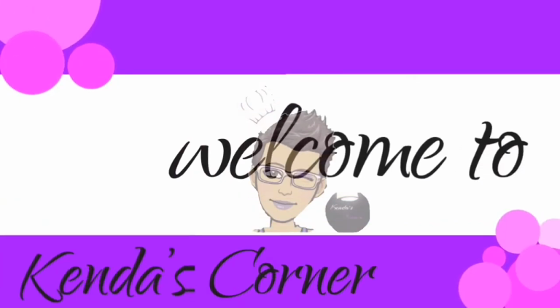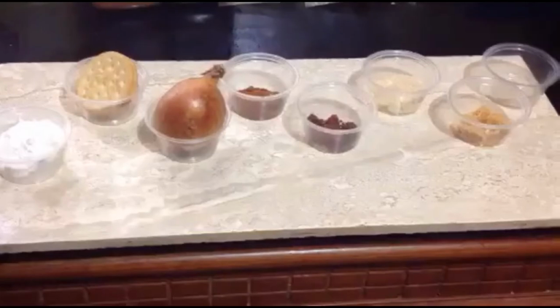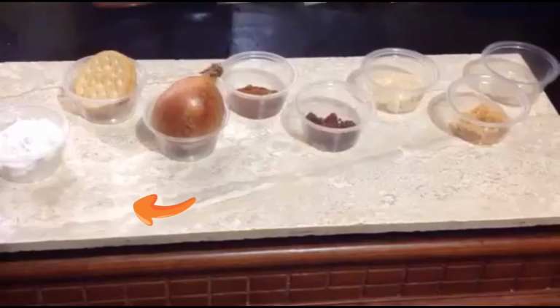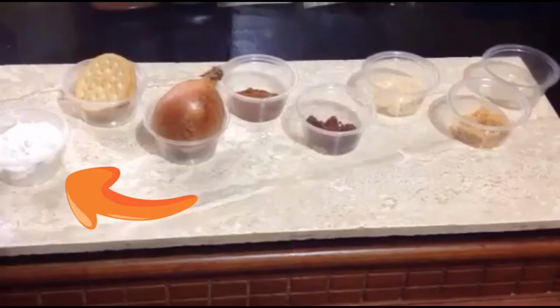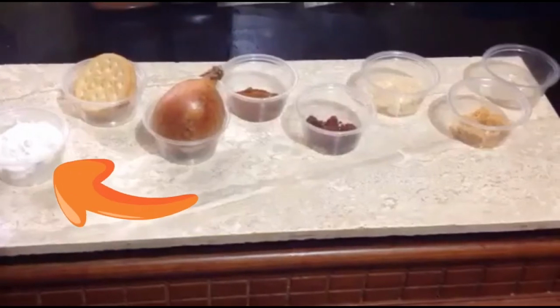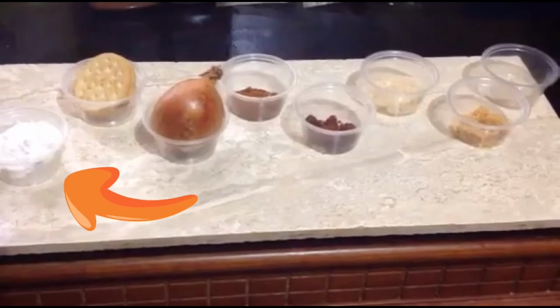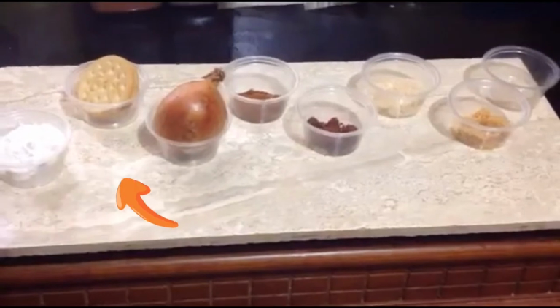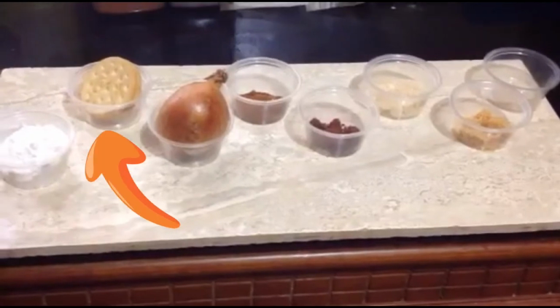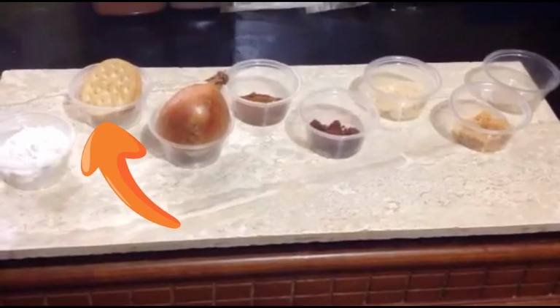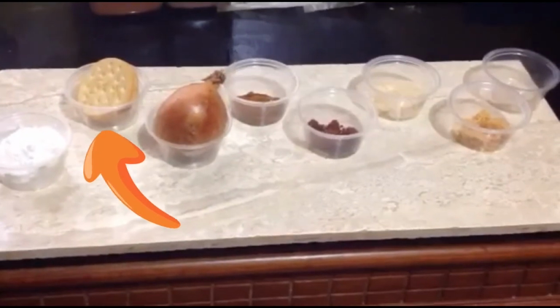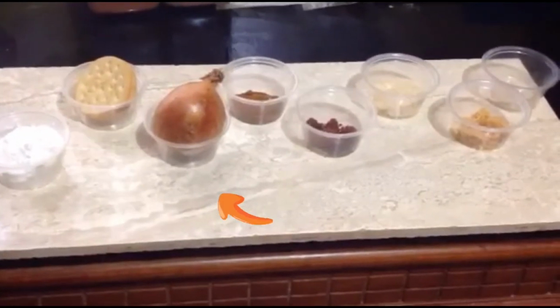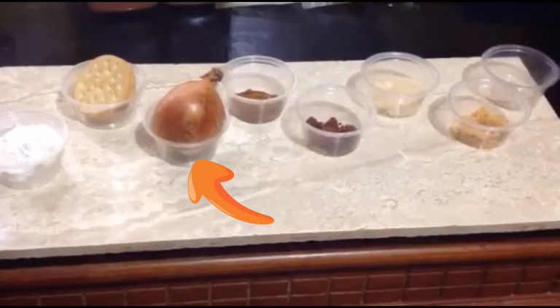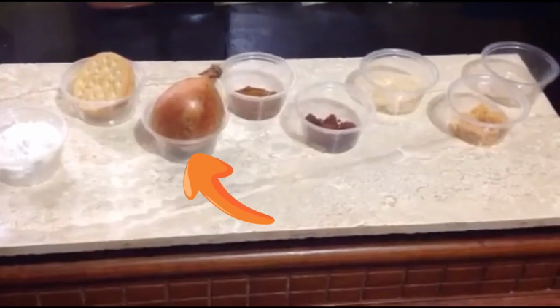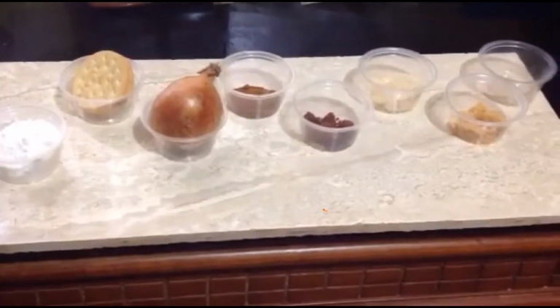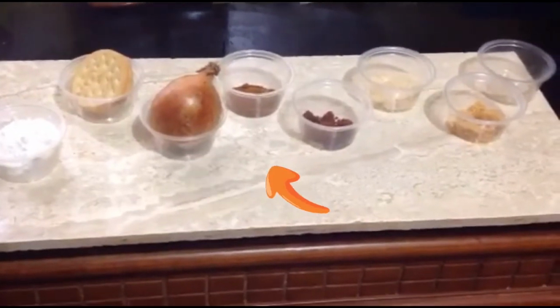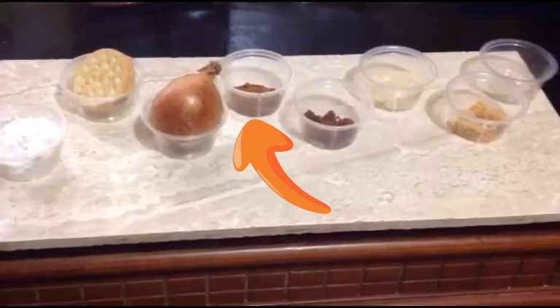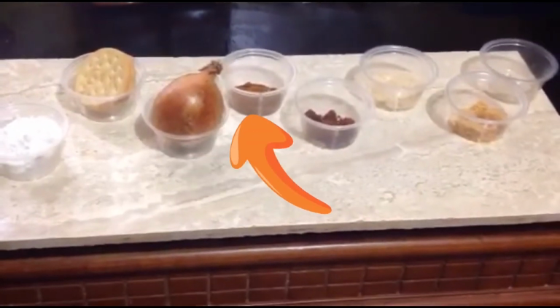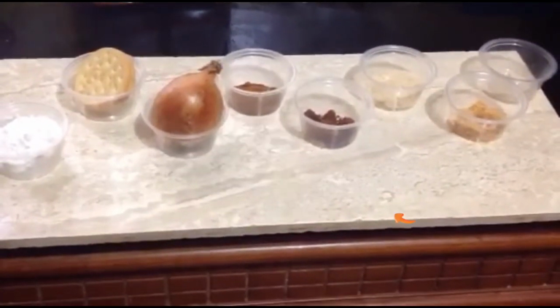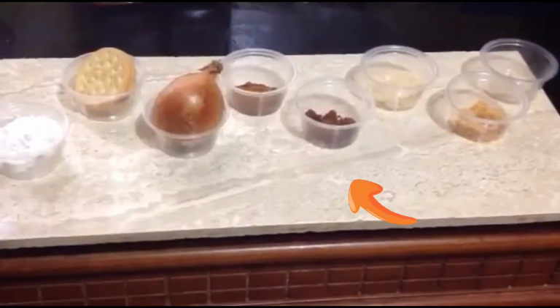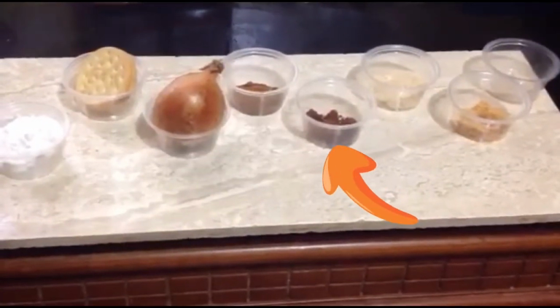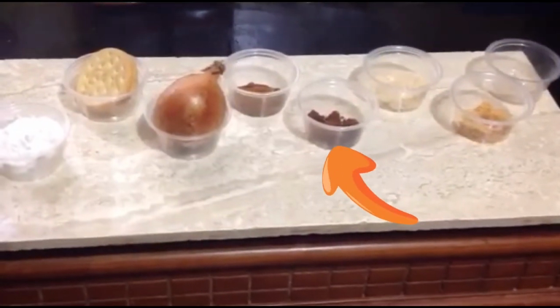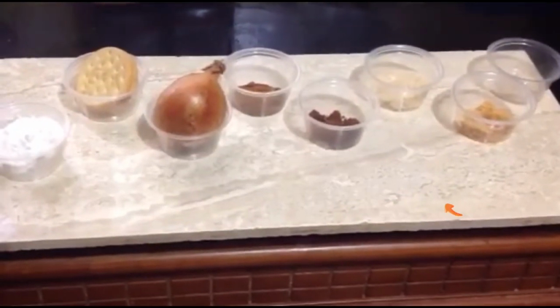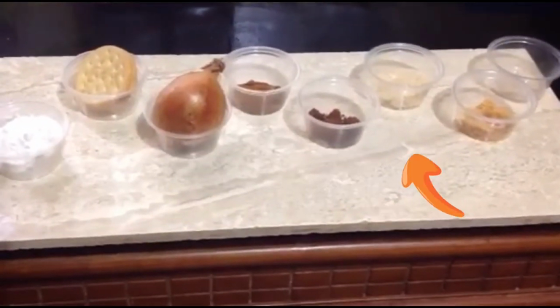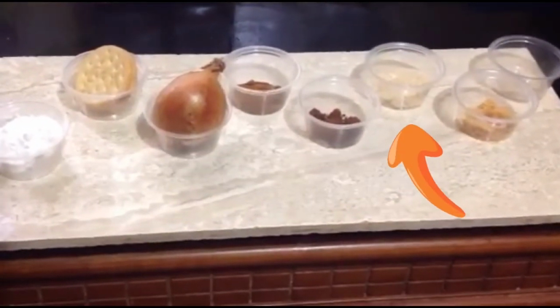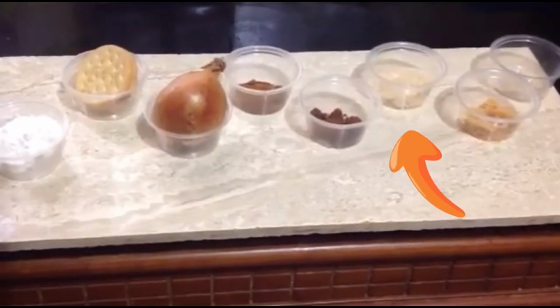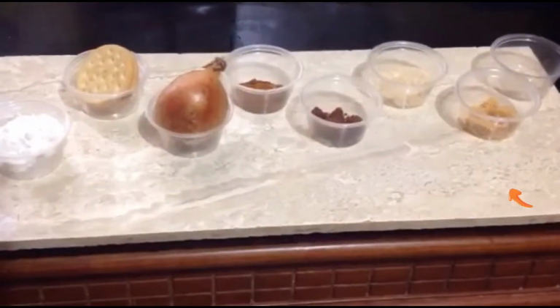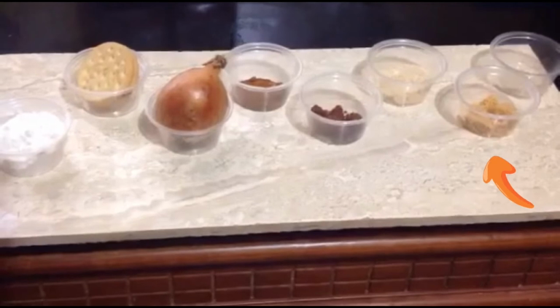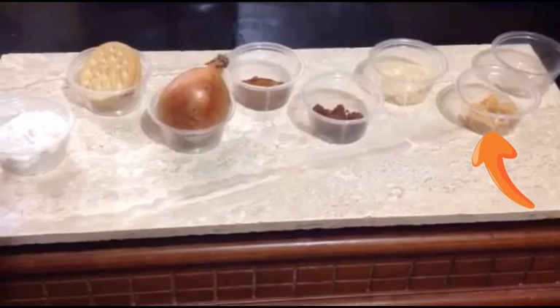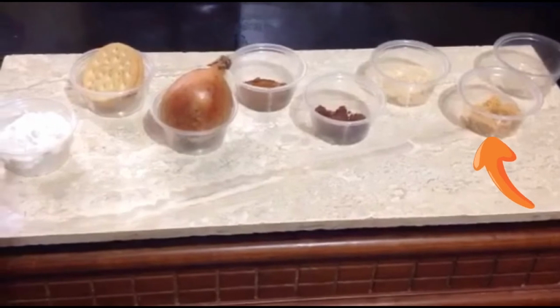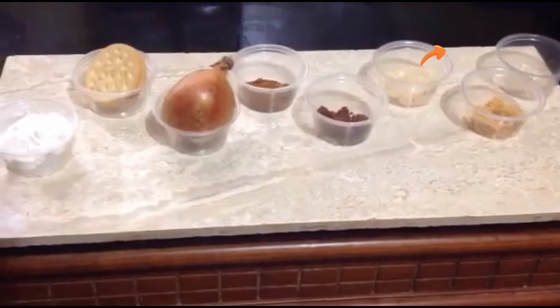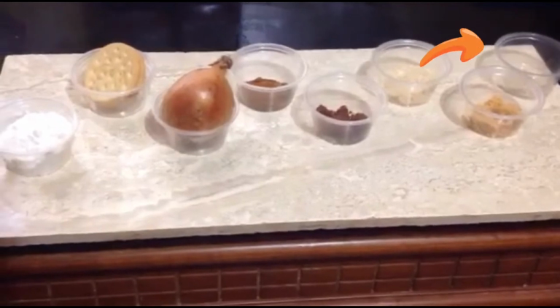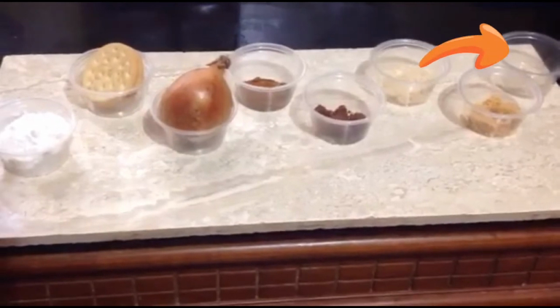Flour, crackers, onion, cayenne, paprika, garlic, ginger, cornstarch. Measurements are in the description.